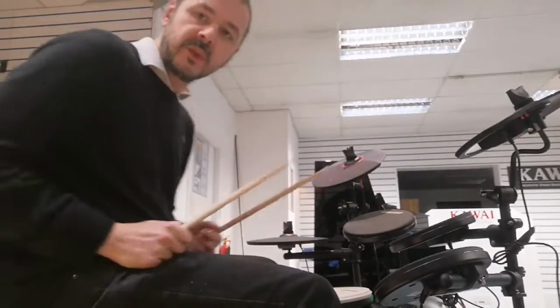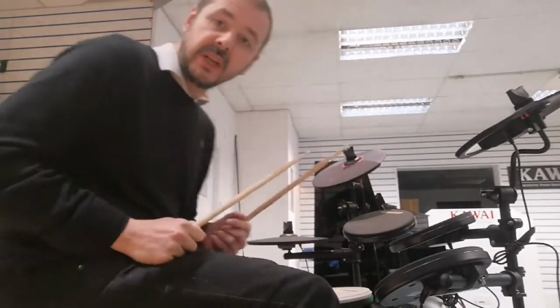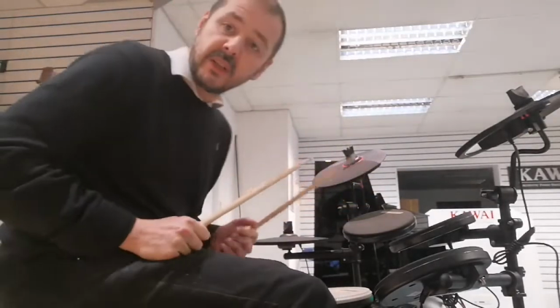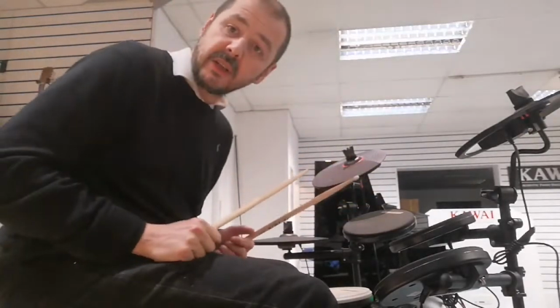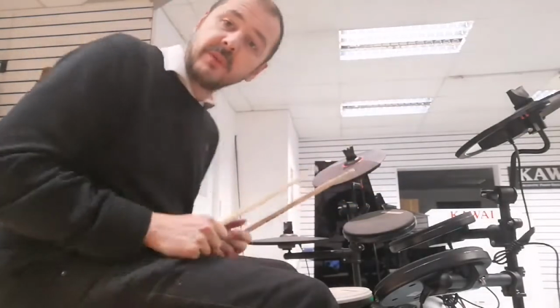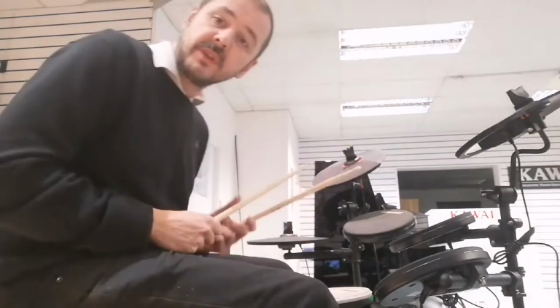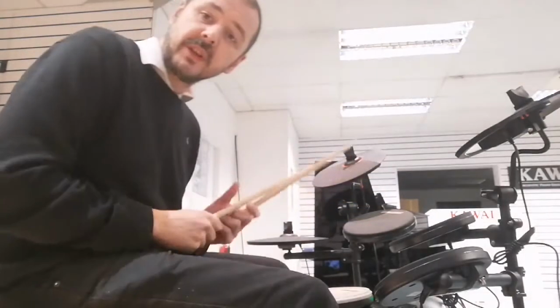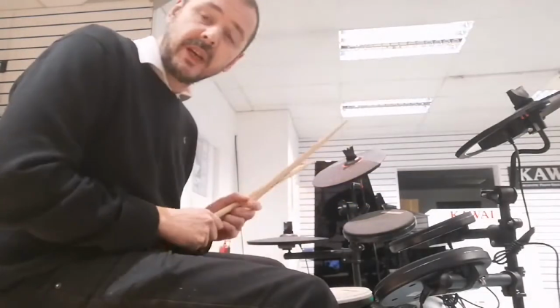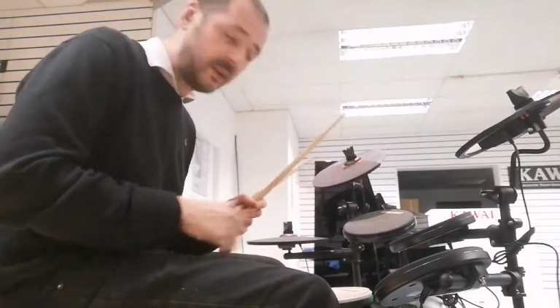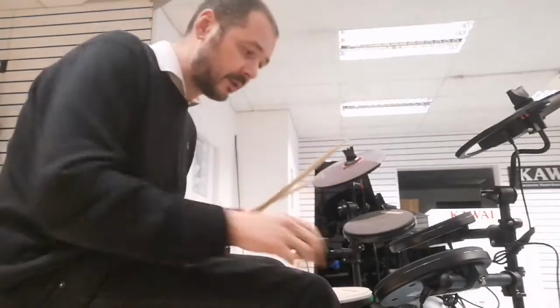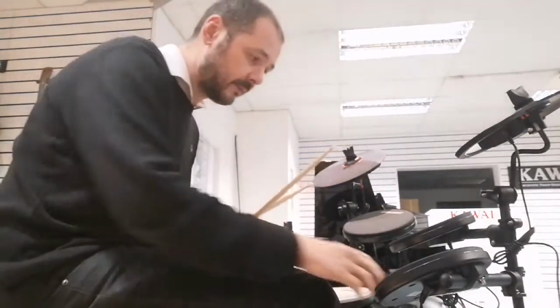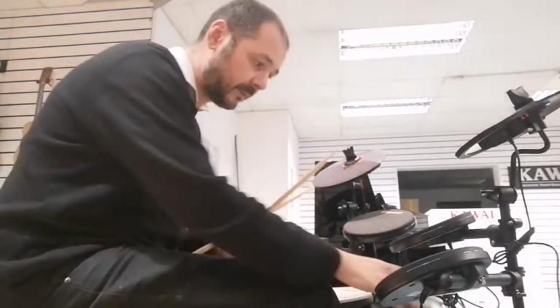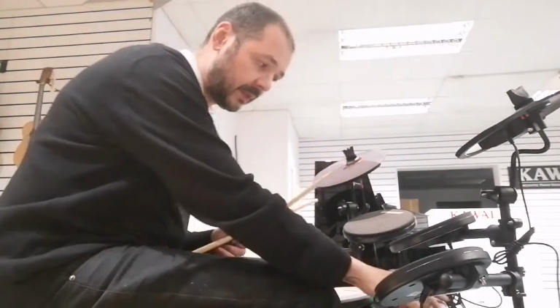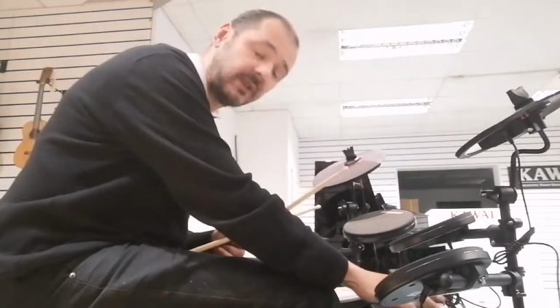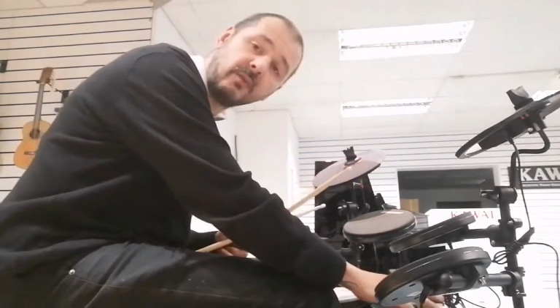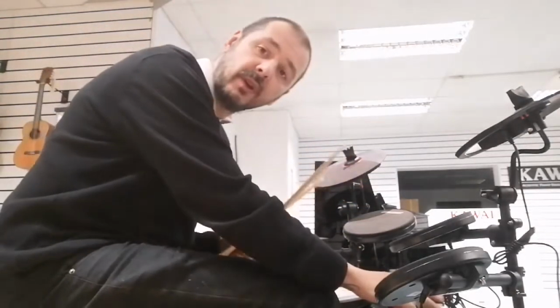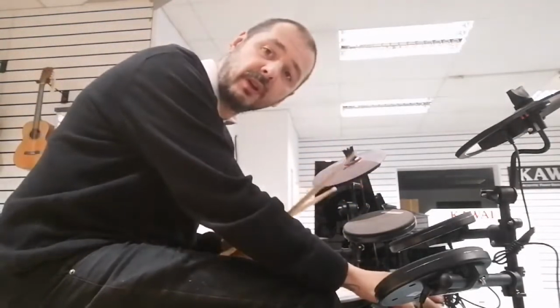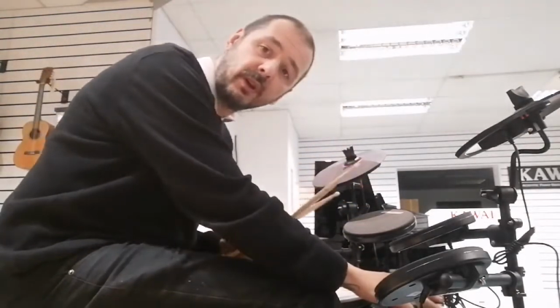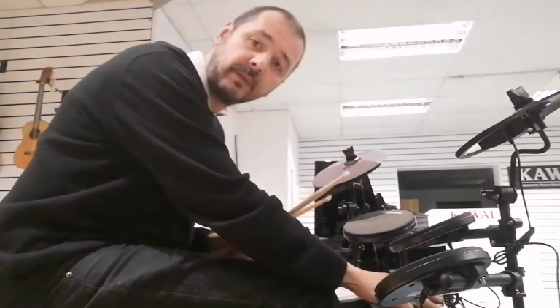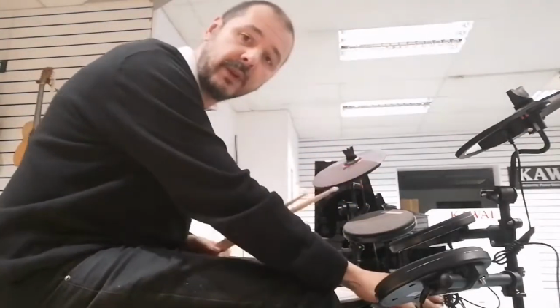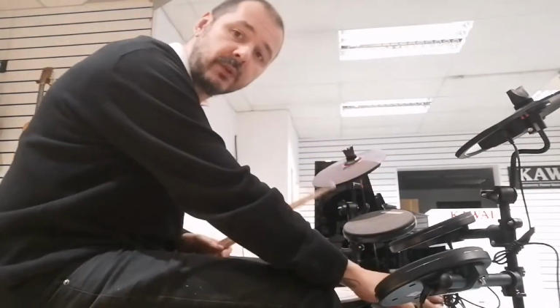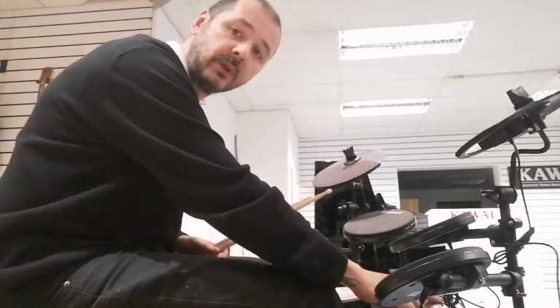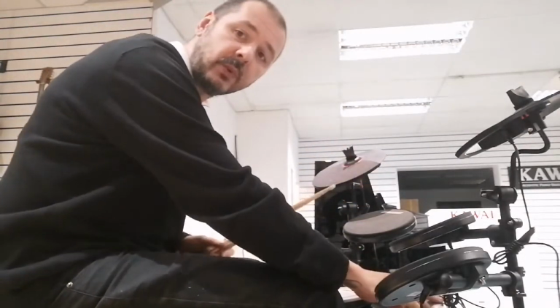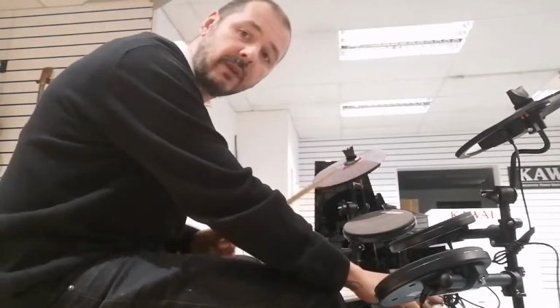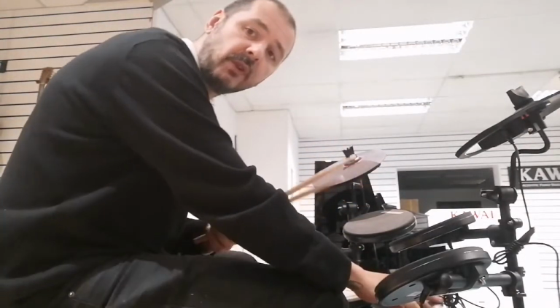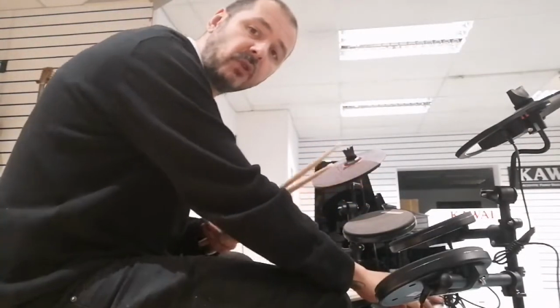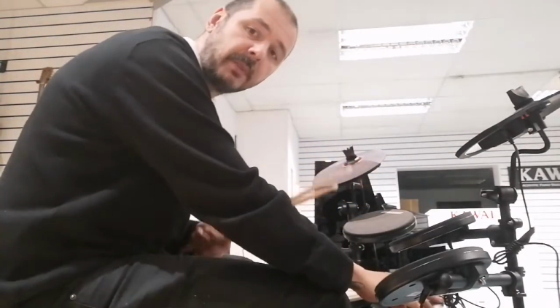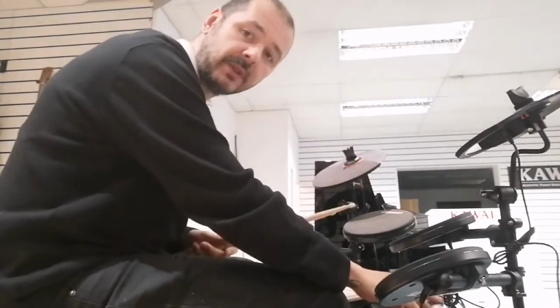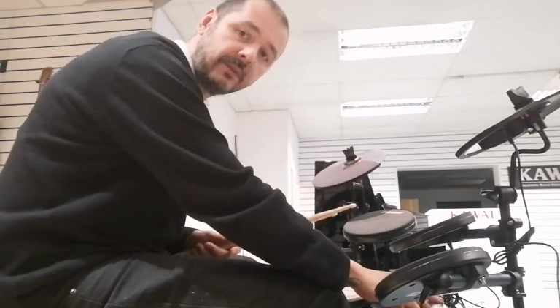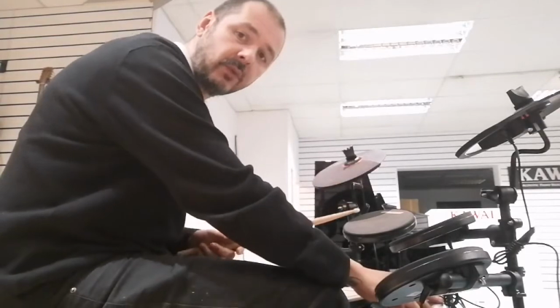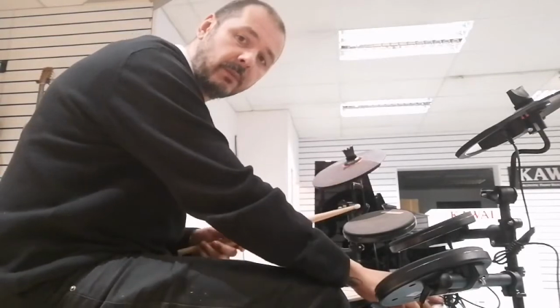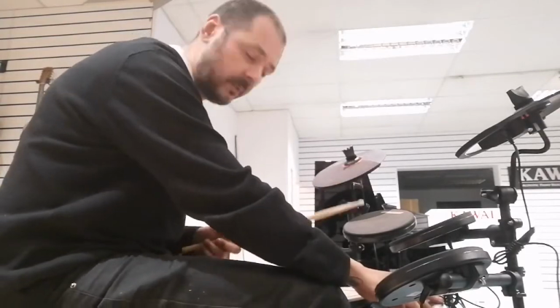You can hear the difference in the kits. It's really good. It feels good as well. Very responsive drums.